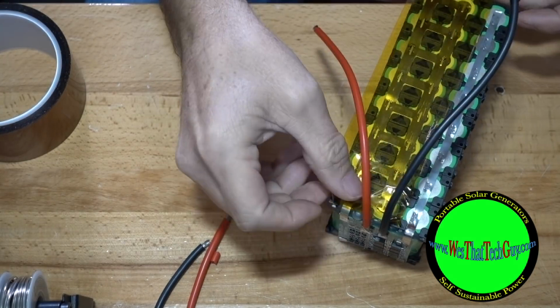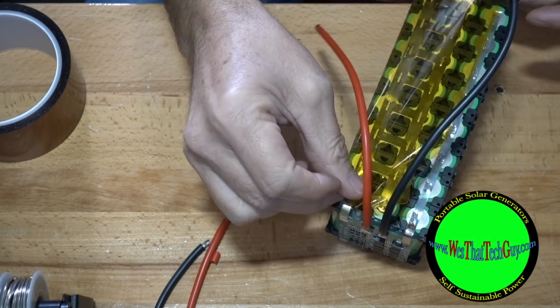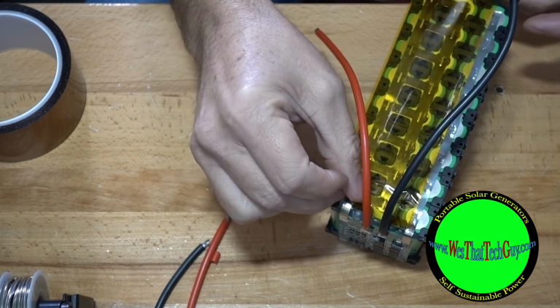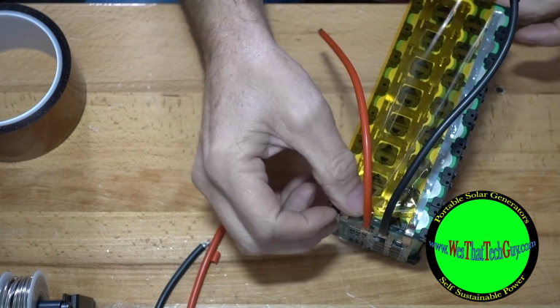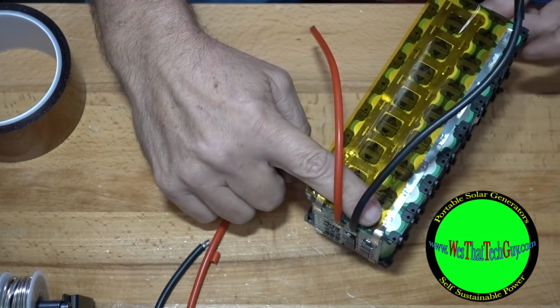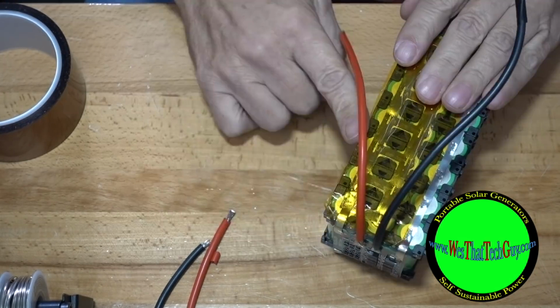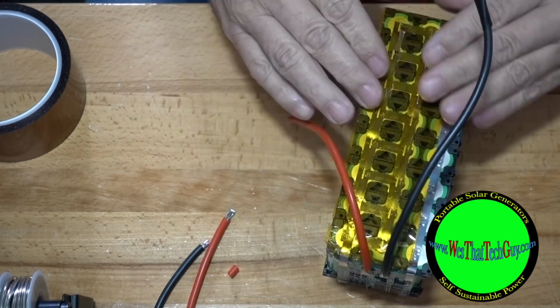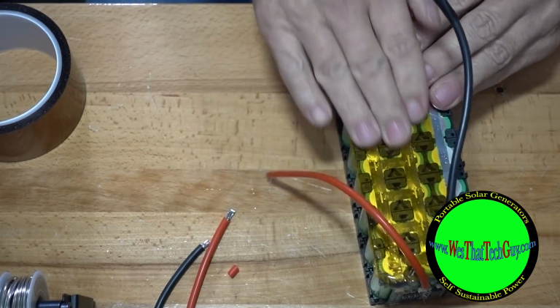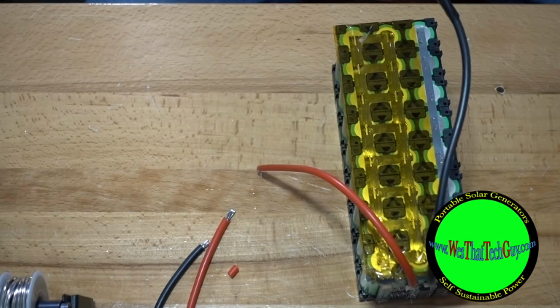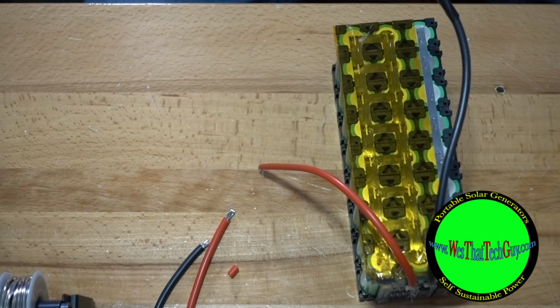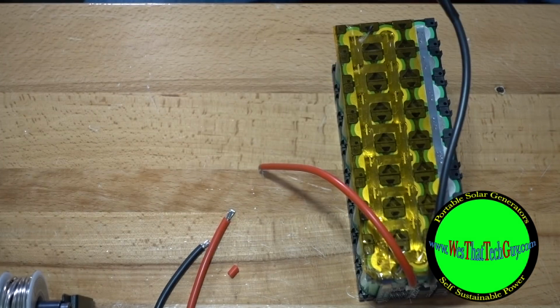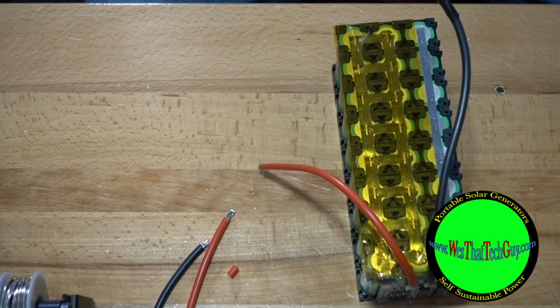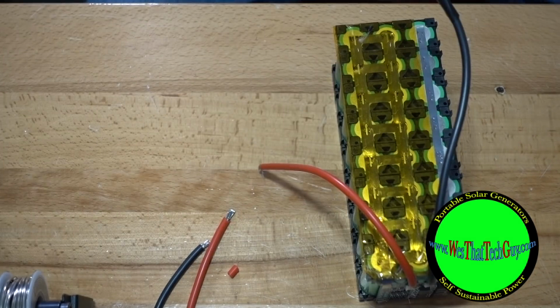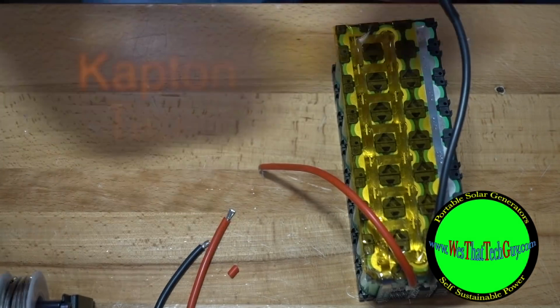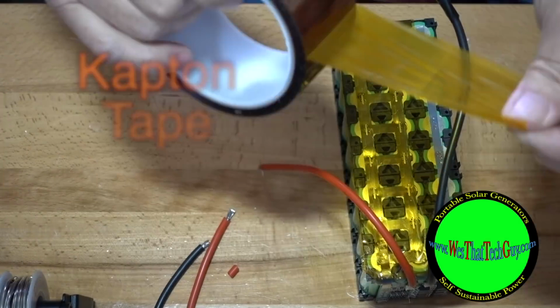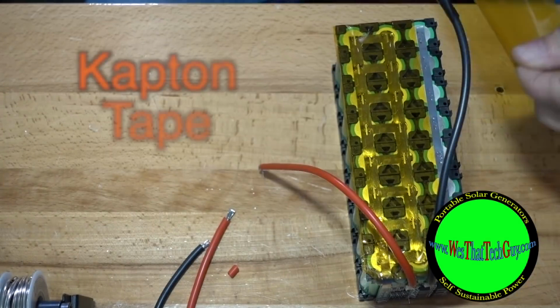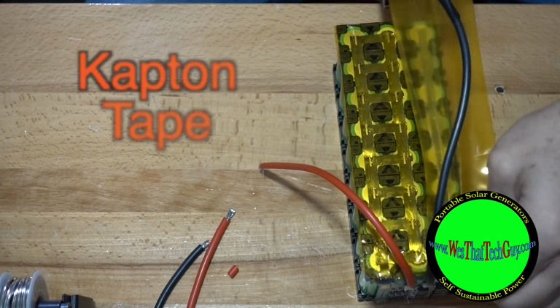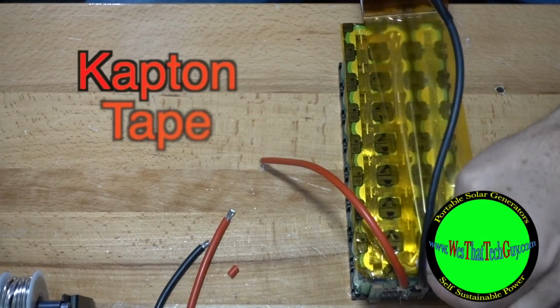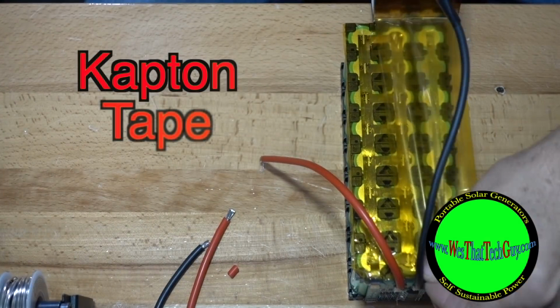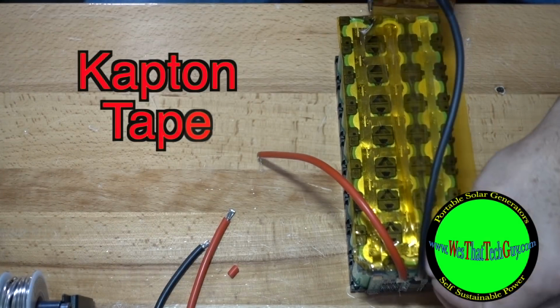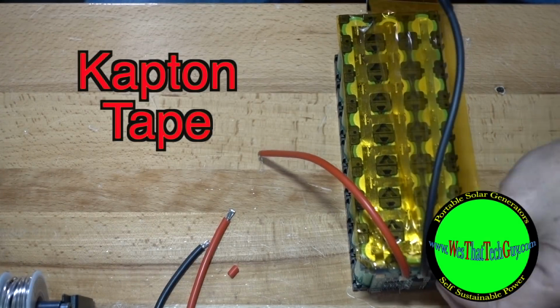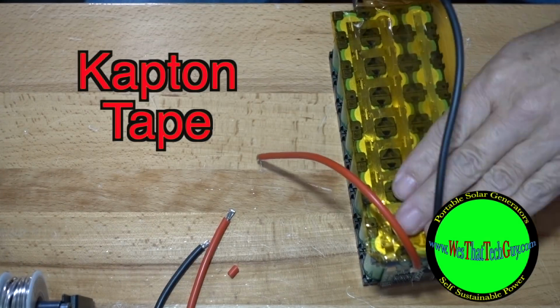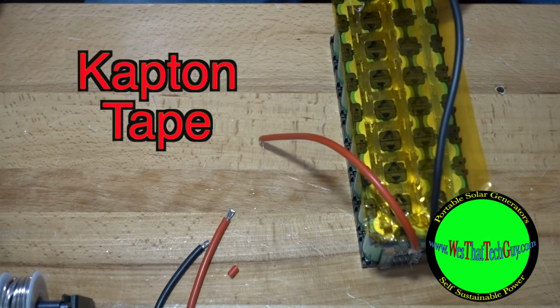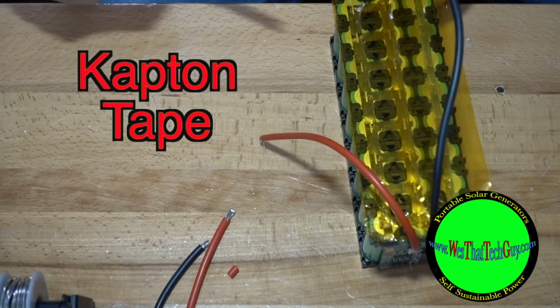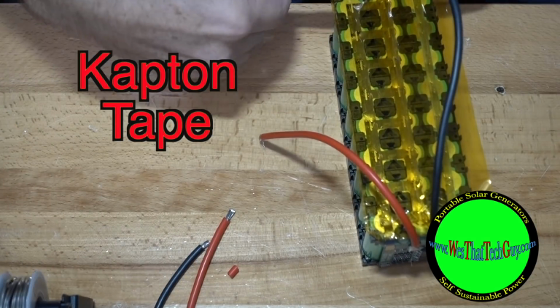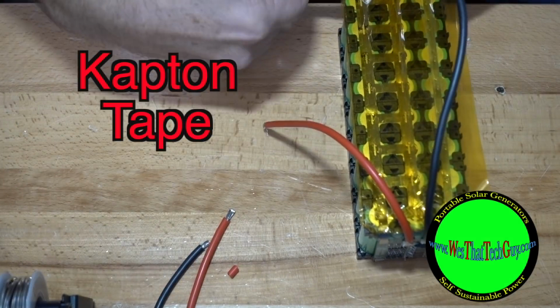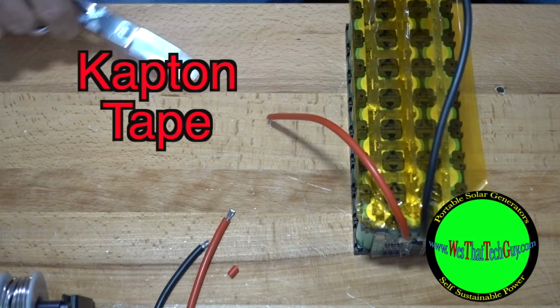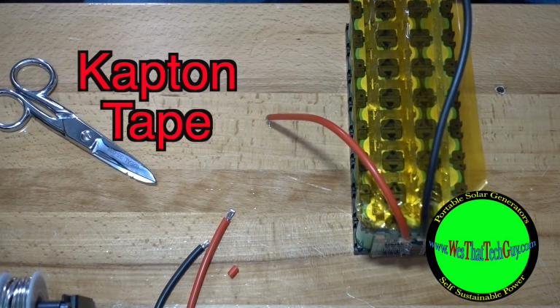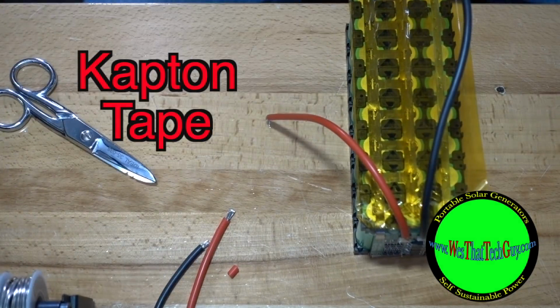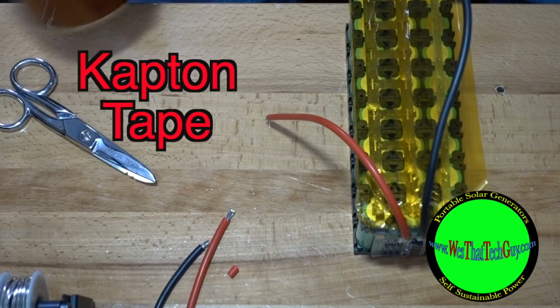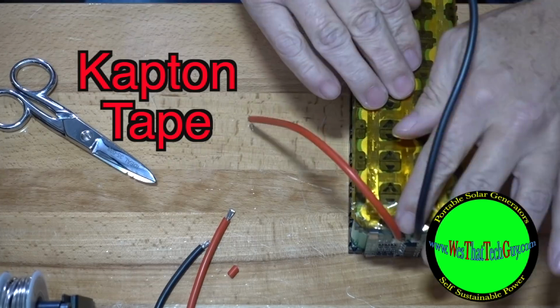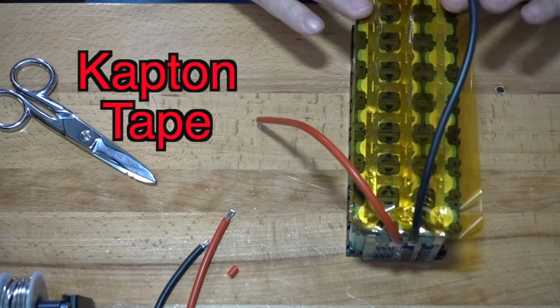Now that we've got this battery built, let's go ahead and tape it off — throw some Kapton tape on this.